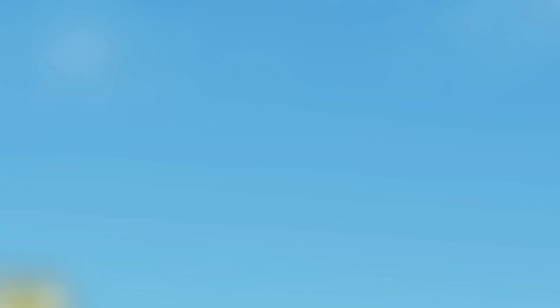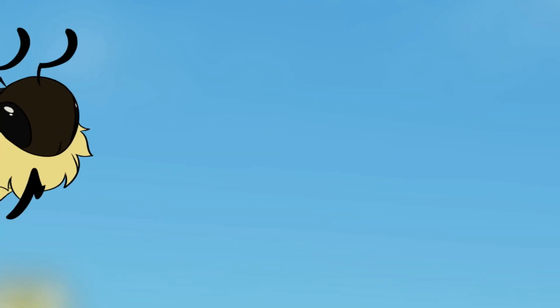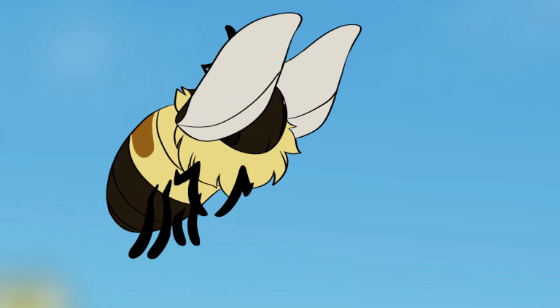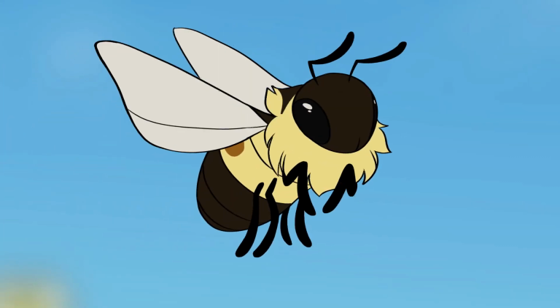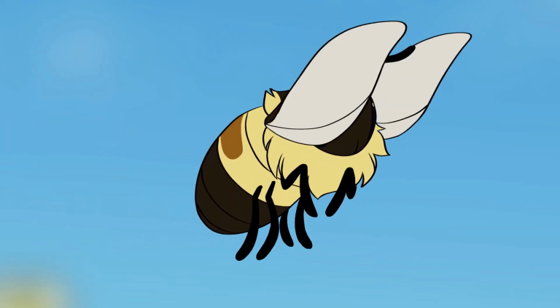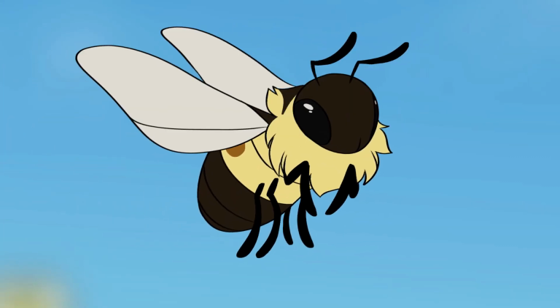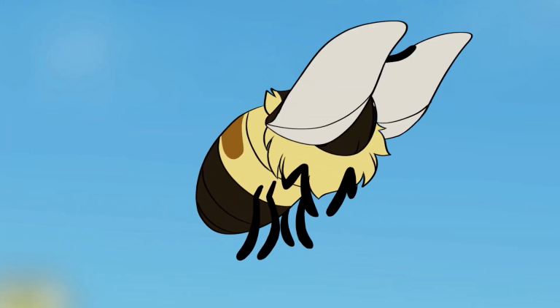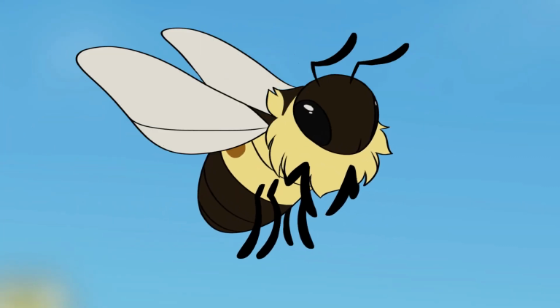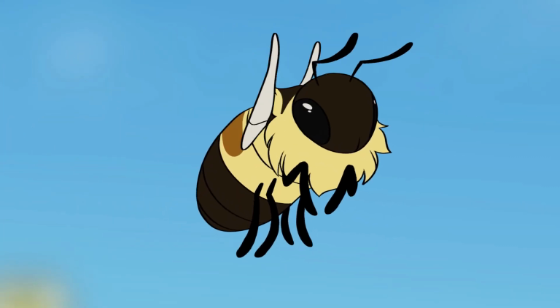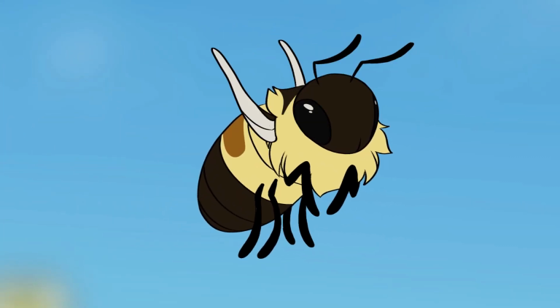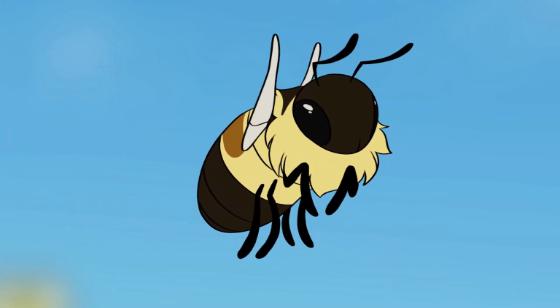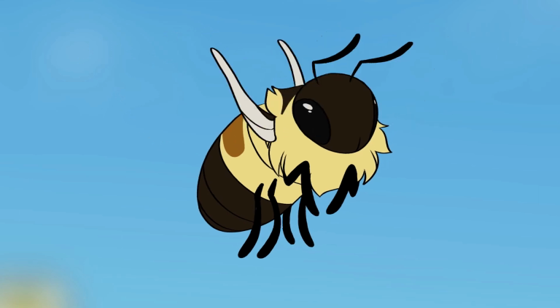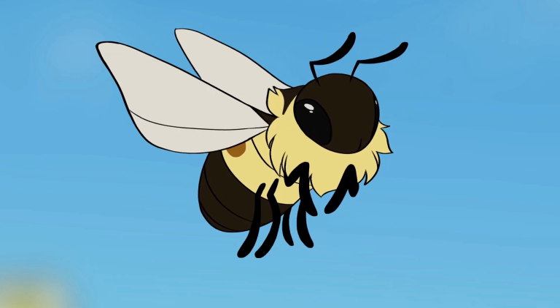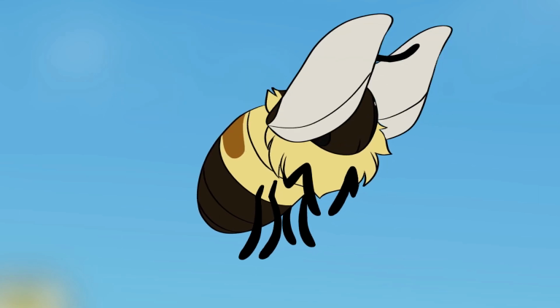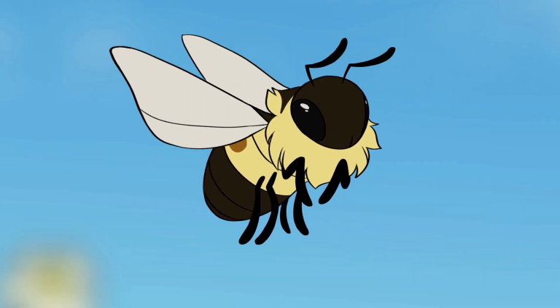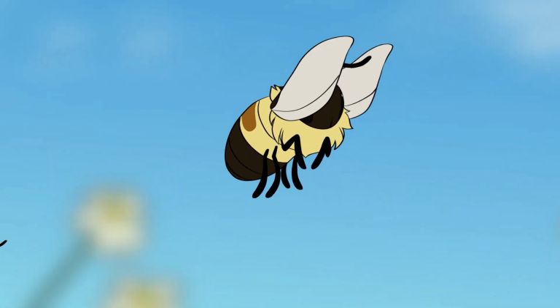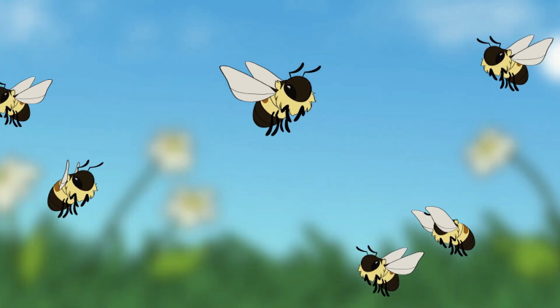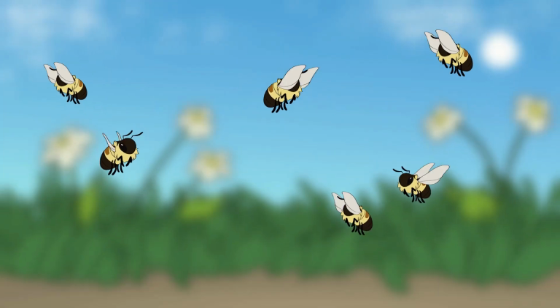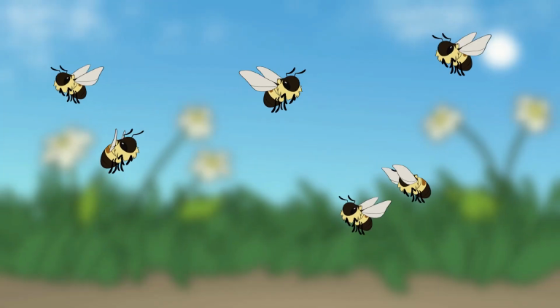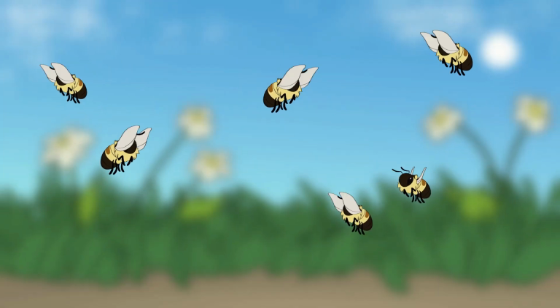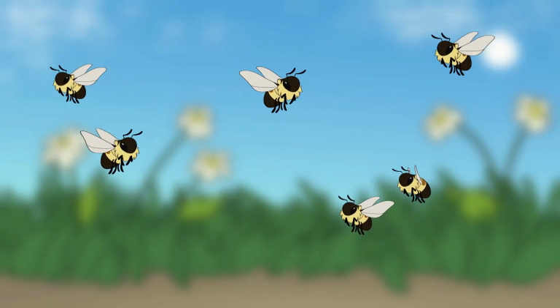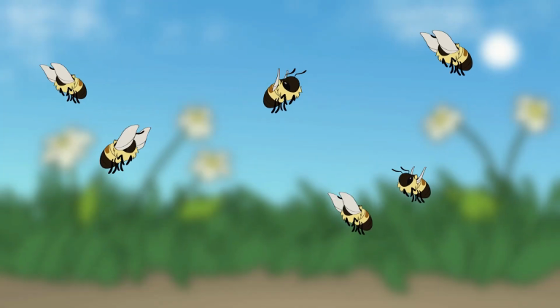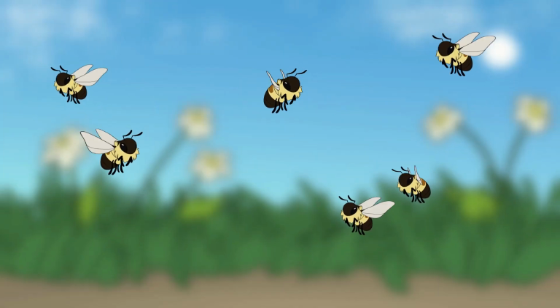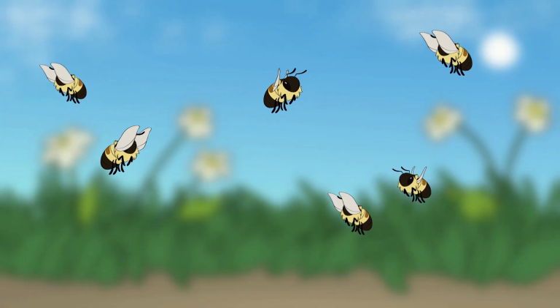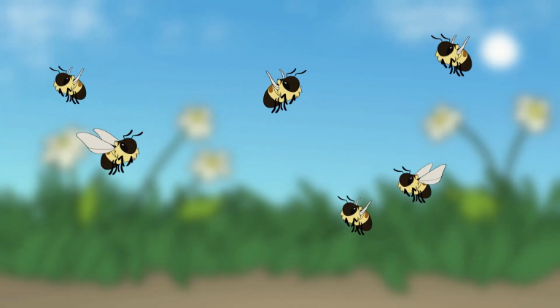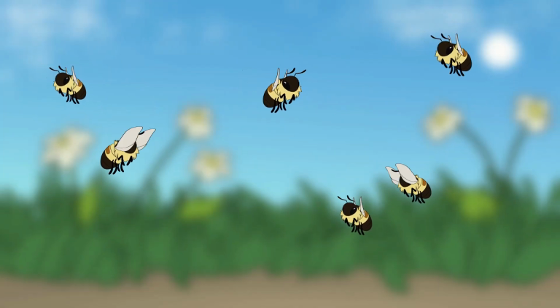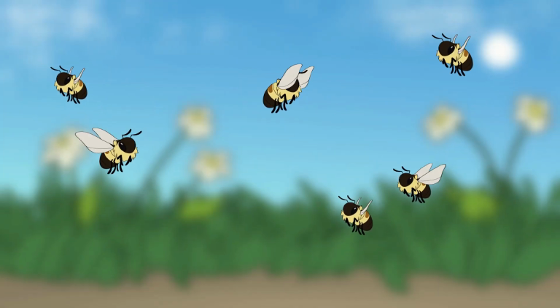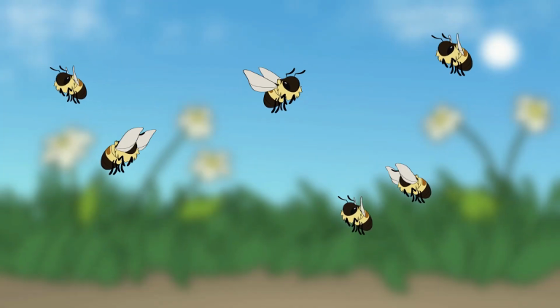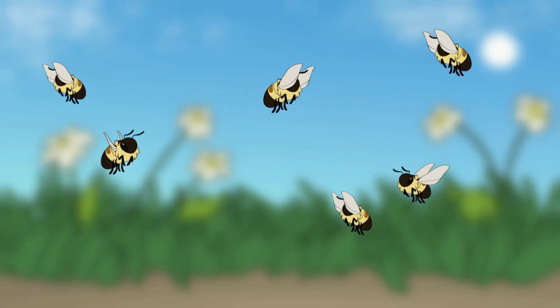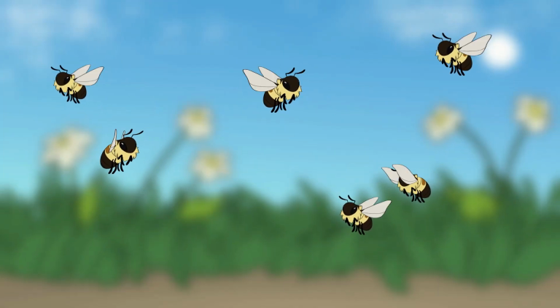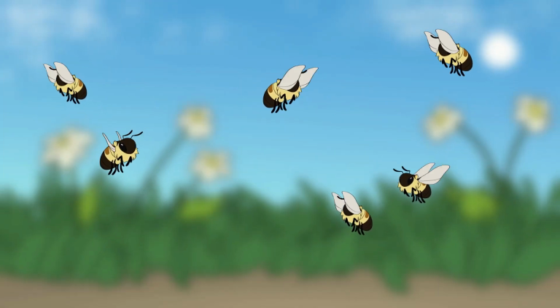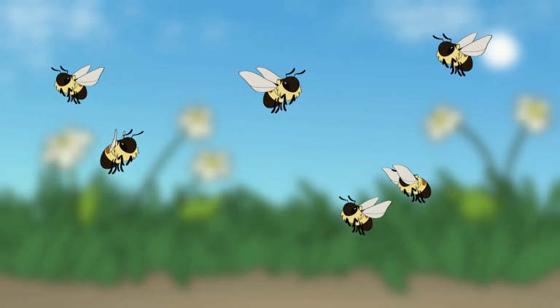This is a rusty patch bumblebee, Bombus affinis. She may look just like any other bumblebee, but she's actually a member of a critically endangered species.